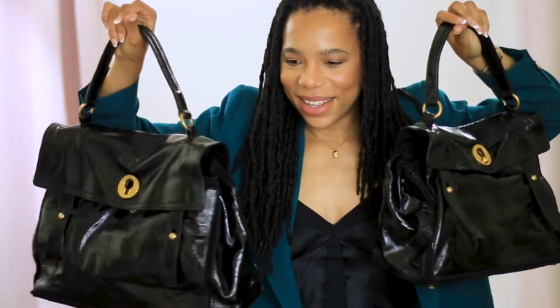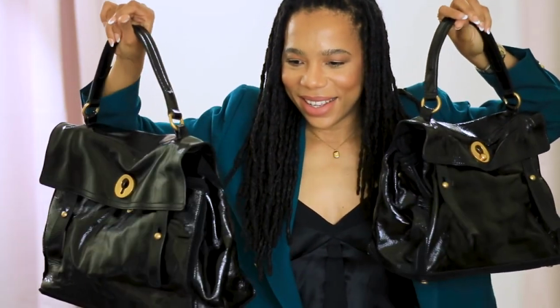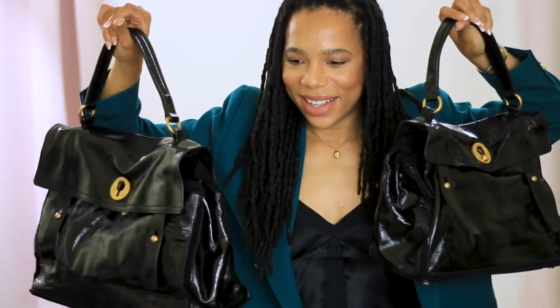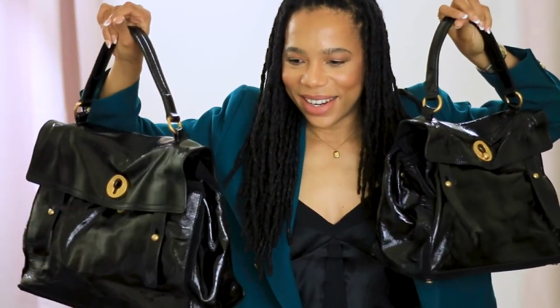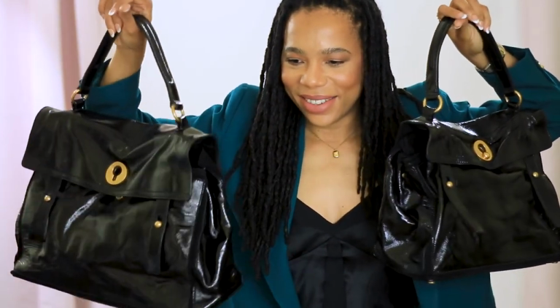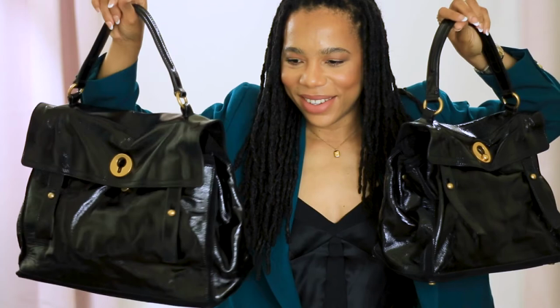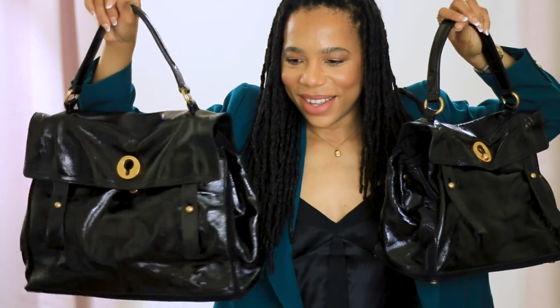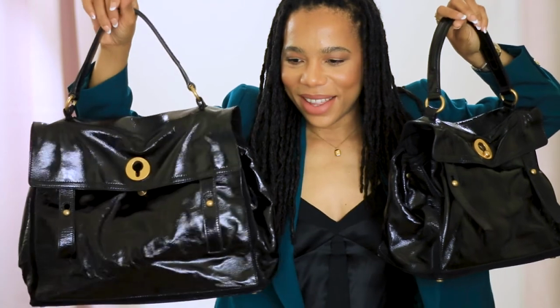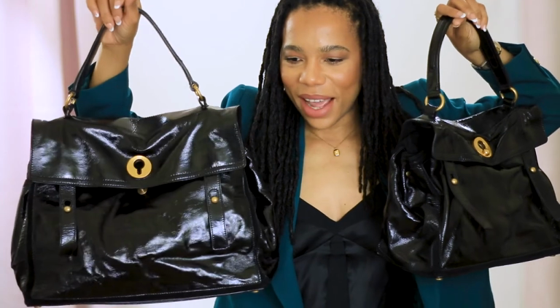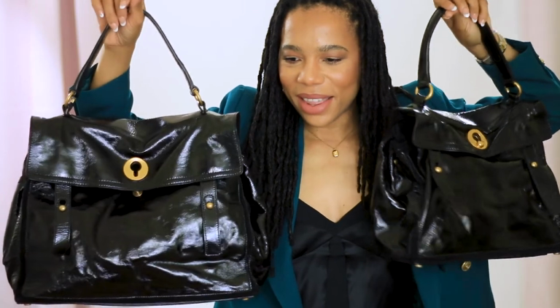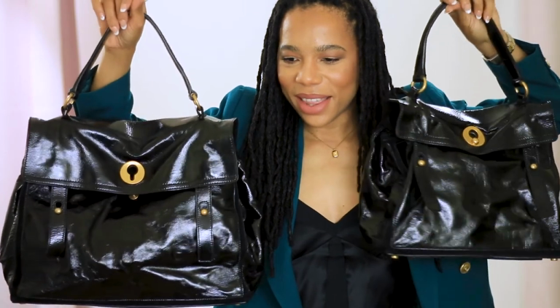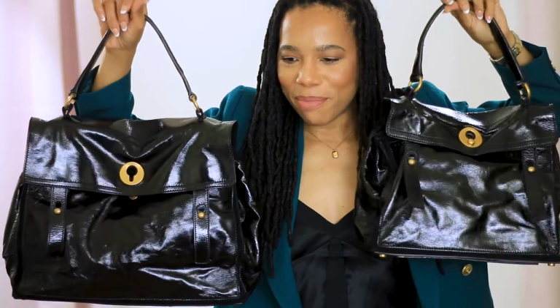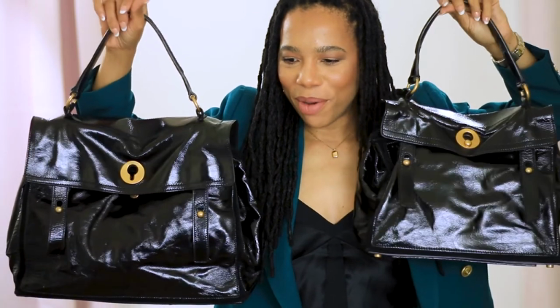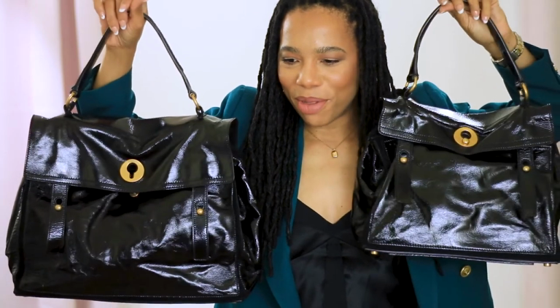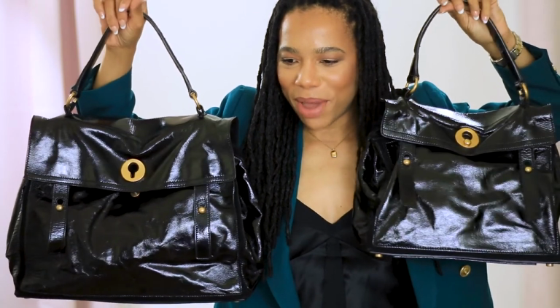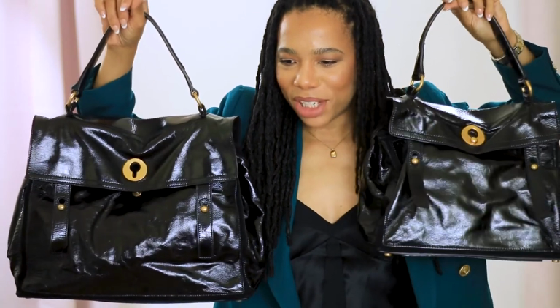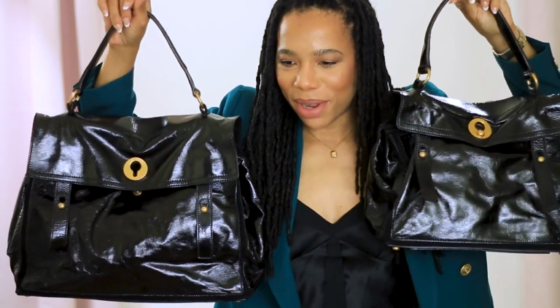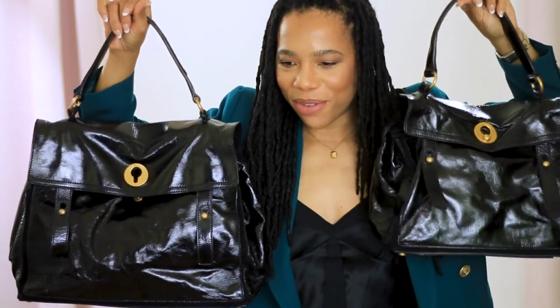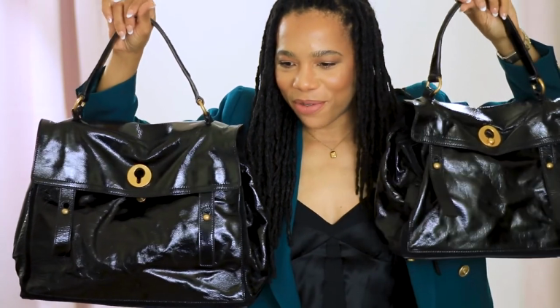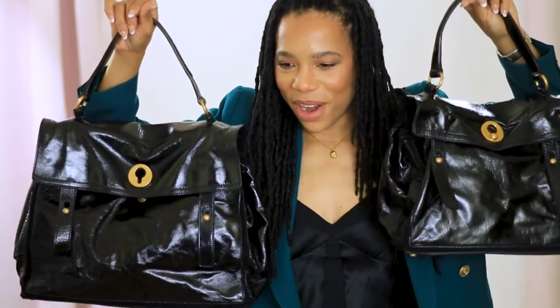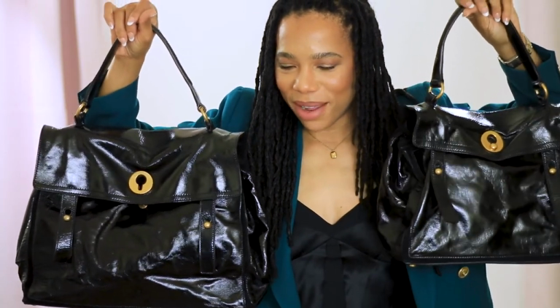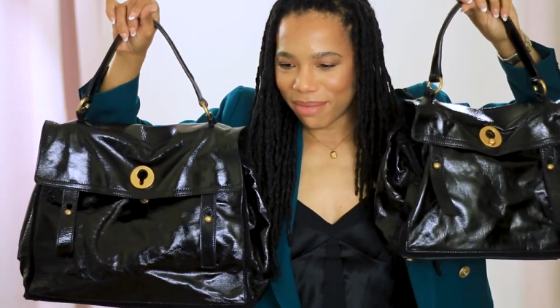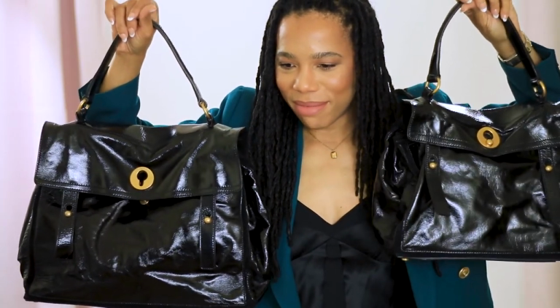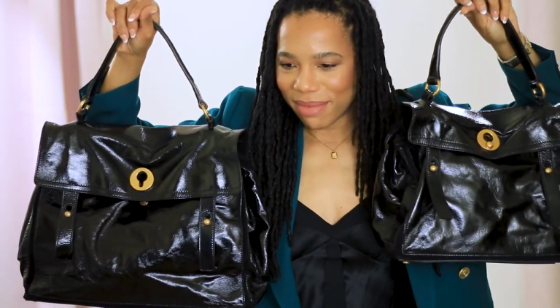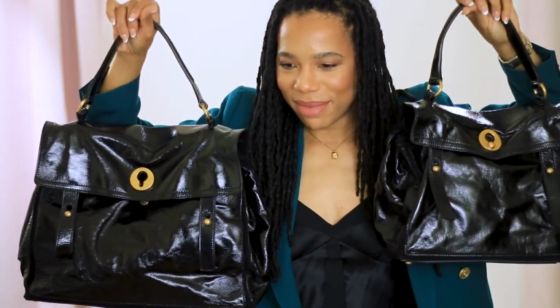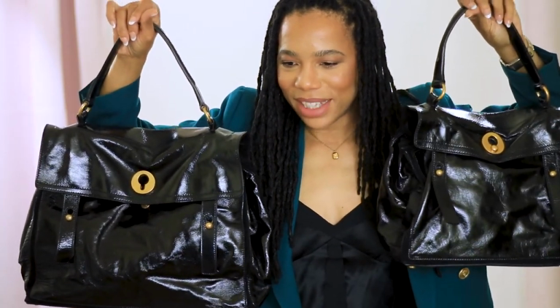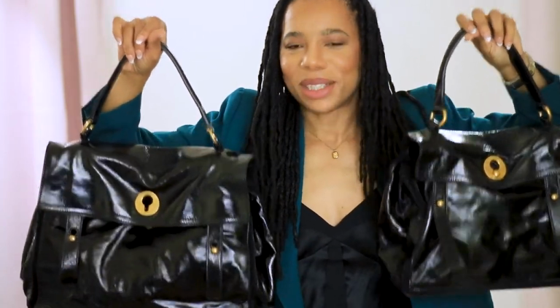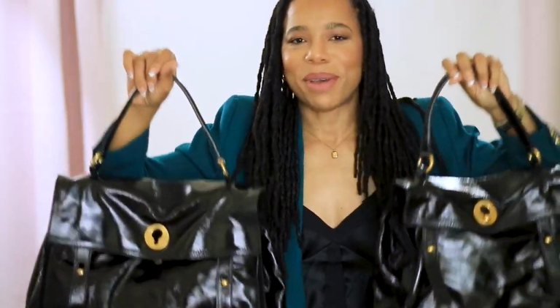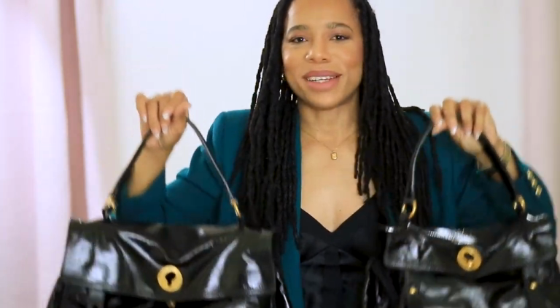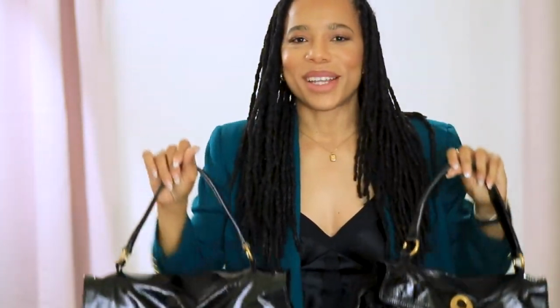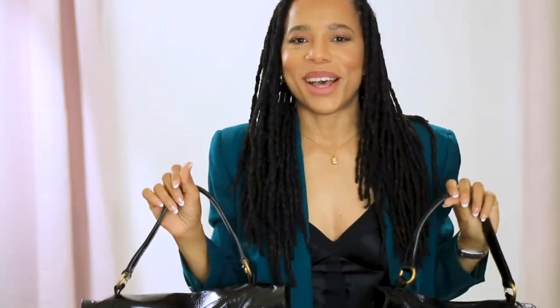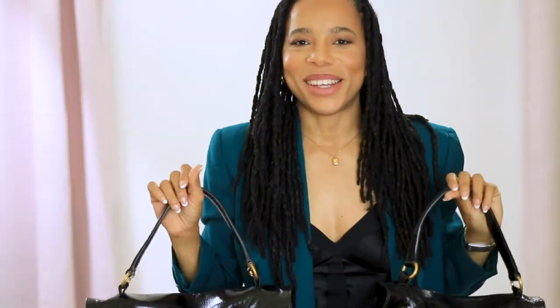So this is both of them side by side — this is the bigger bag and this is the smaller bag. Turning them around, I definitely think the smaller one is probably the medium. You can really see how much more rectangular the larger one is. Looking at both of them side by side, I think they both match my frame — it just depends on the given day.